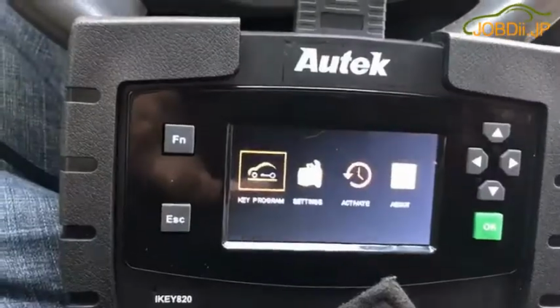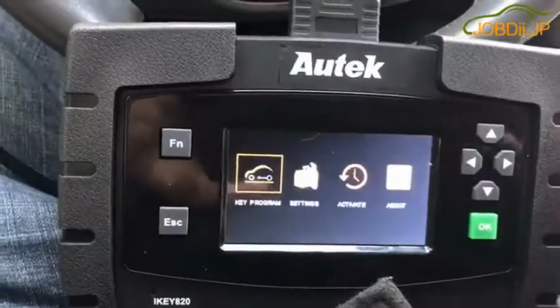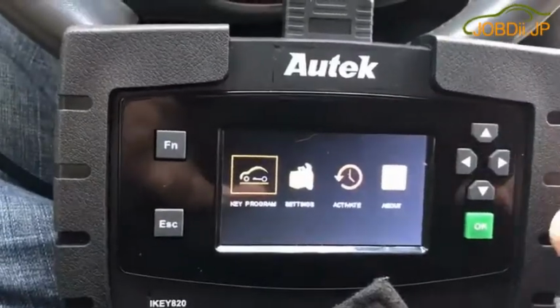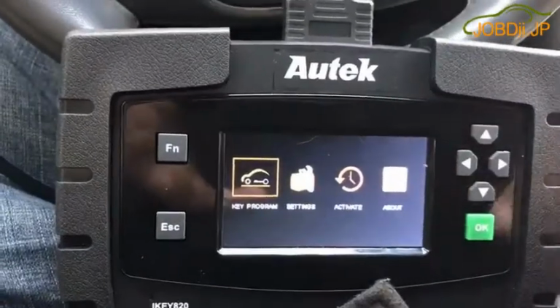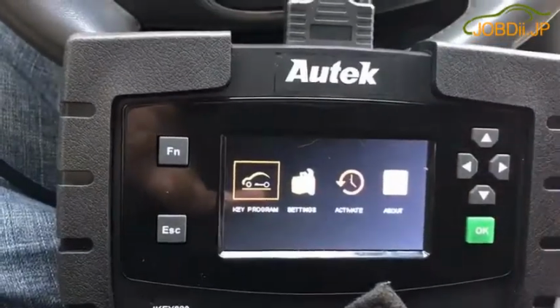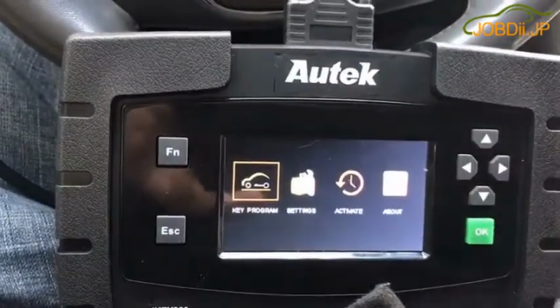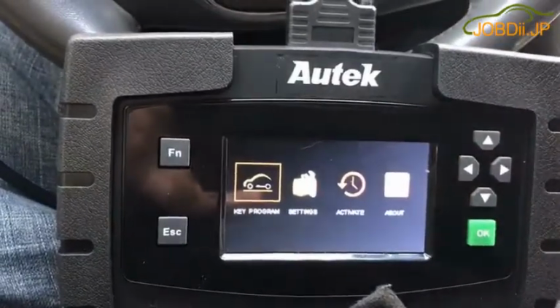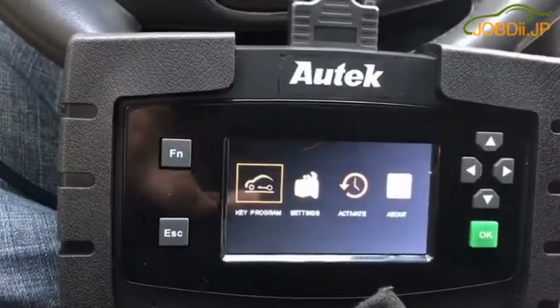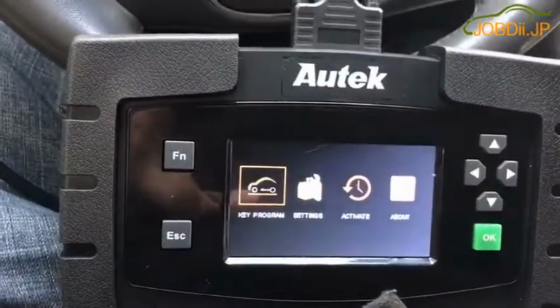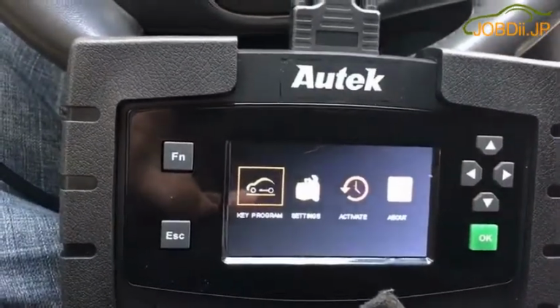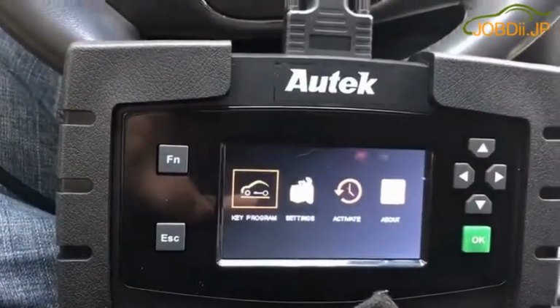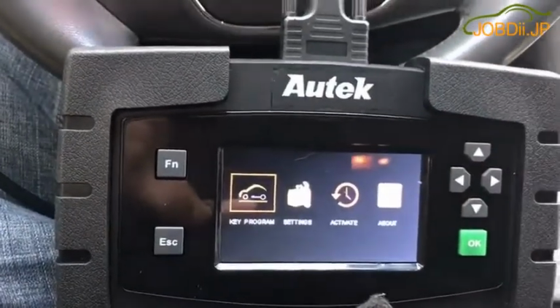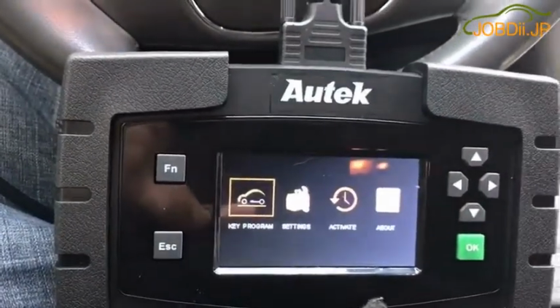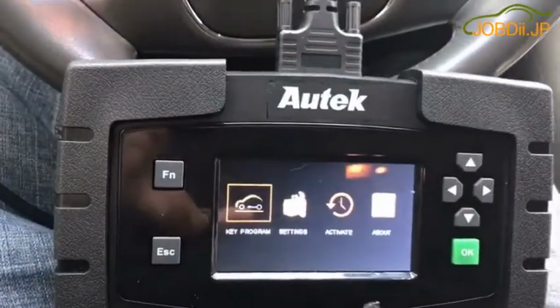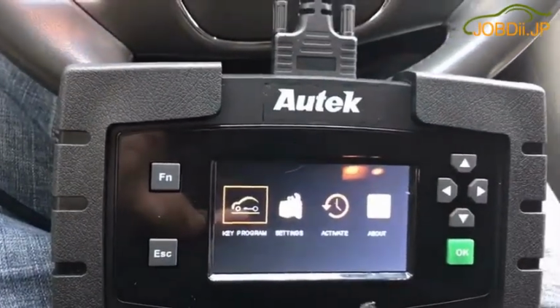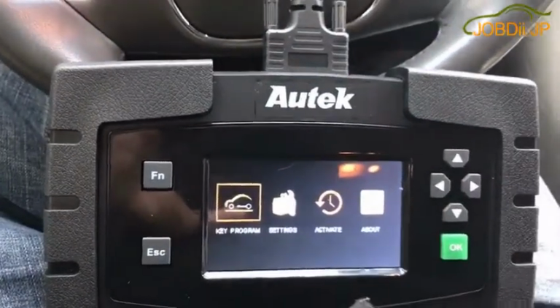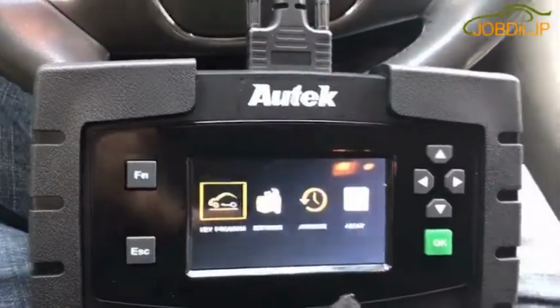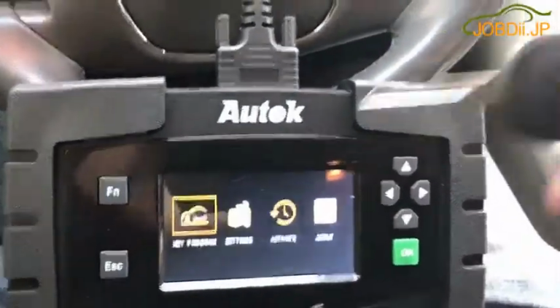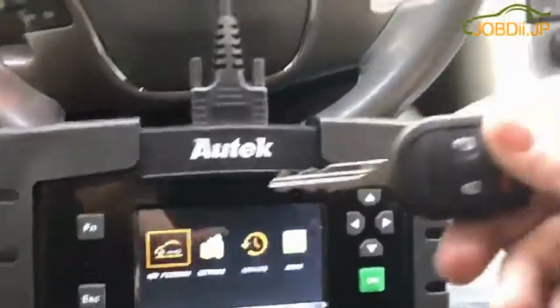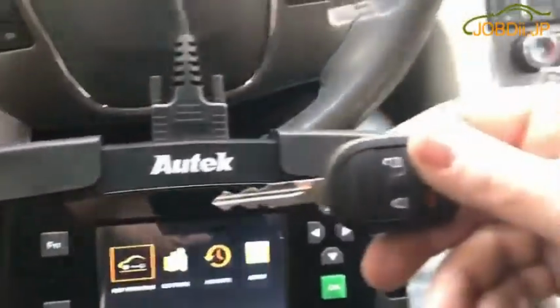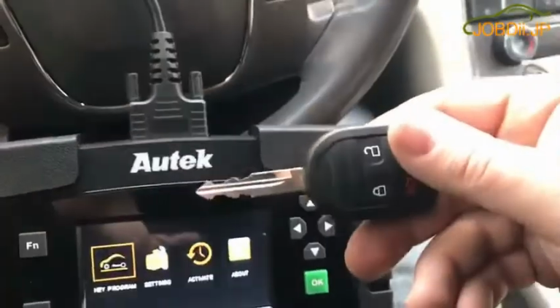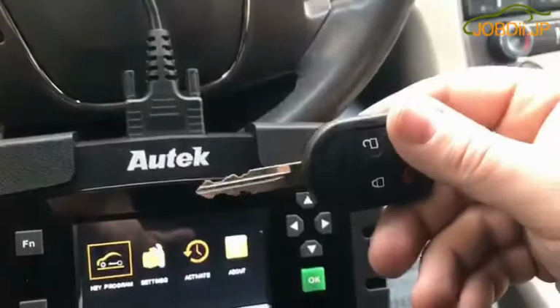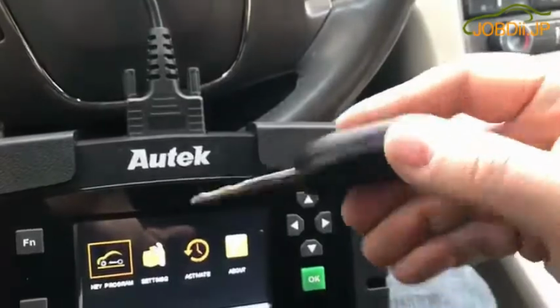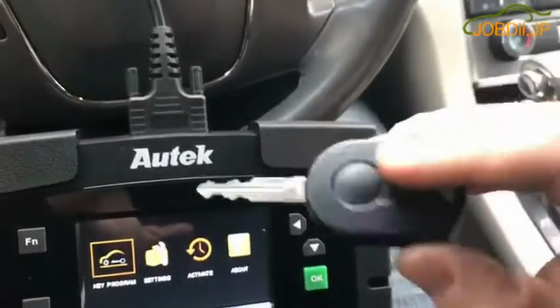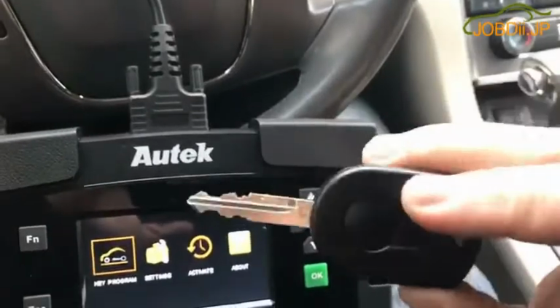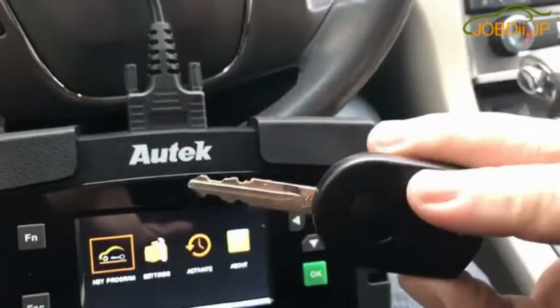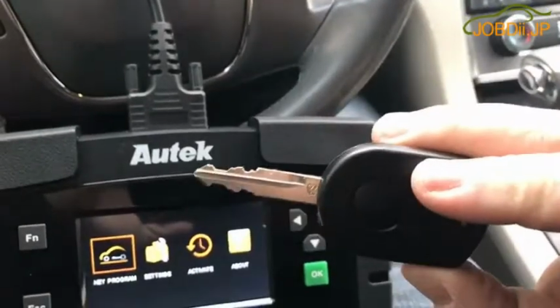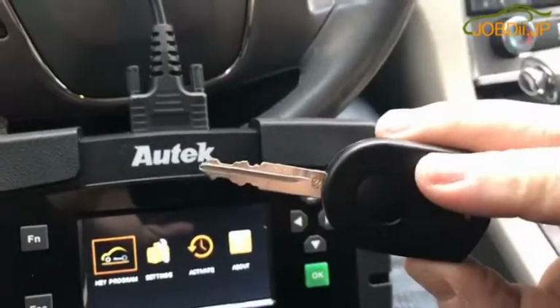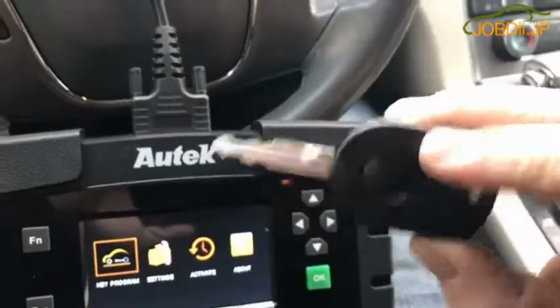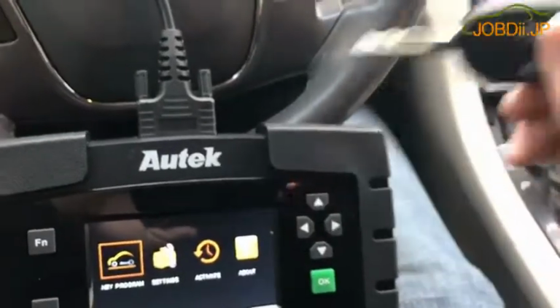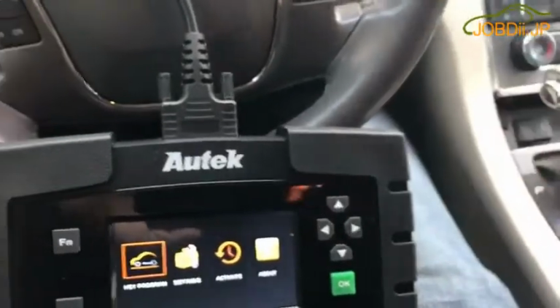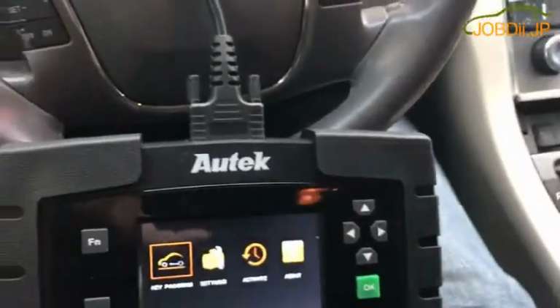Got a 2011 Ford Taurus, all keys lost, making a remote-headed SA-chipped key.